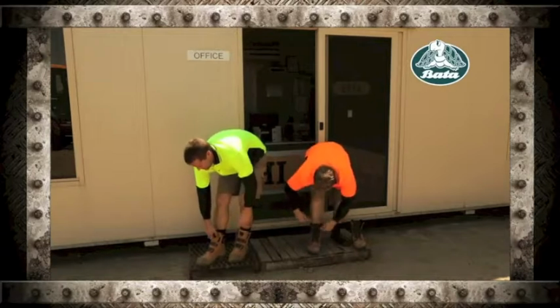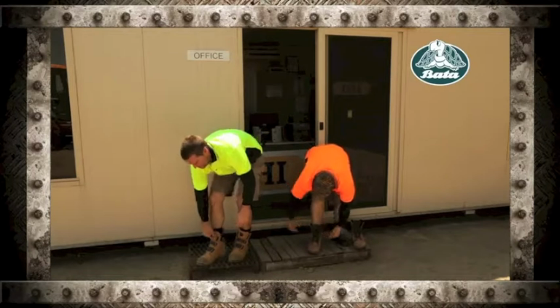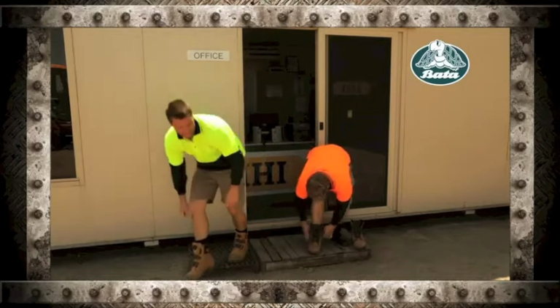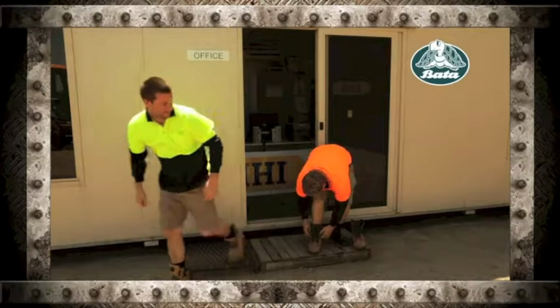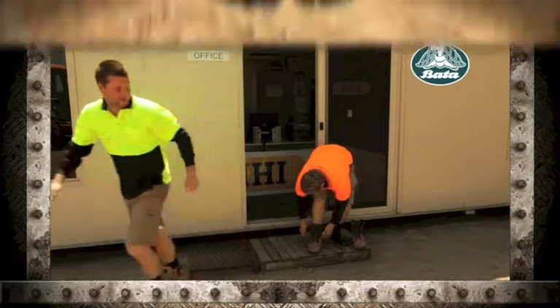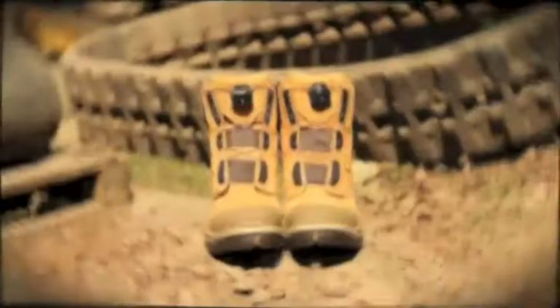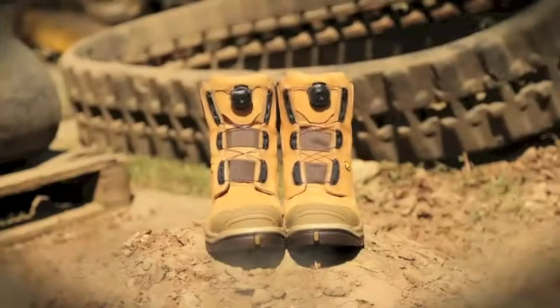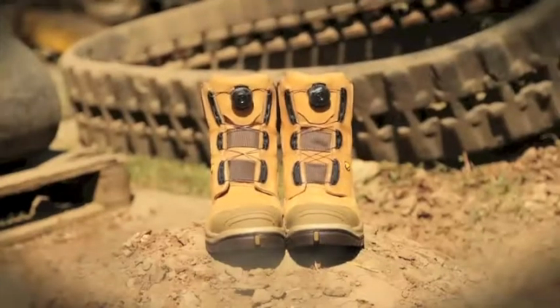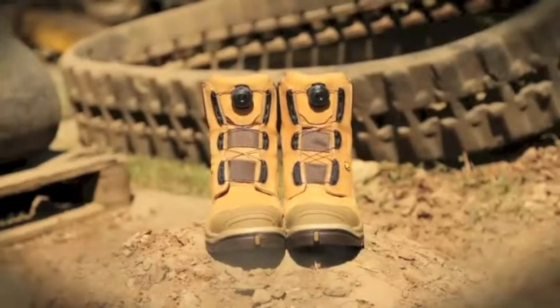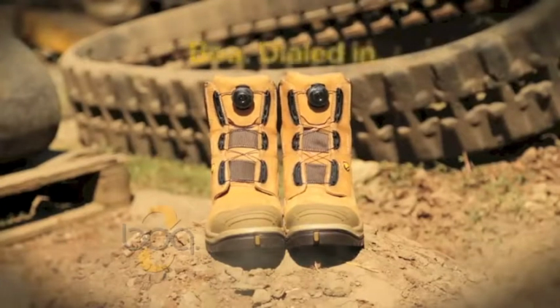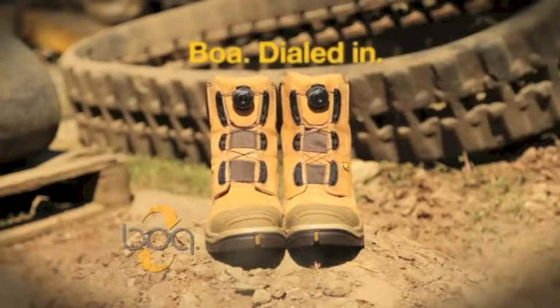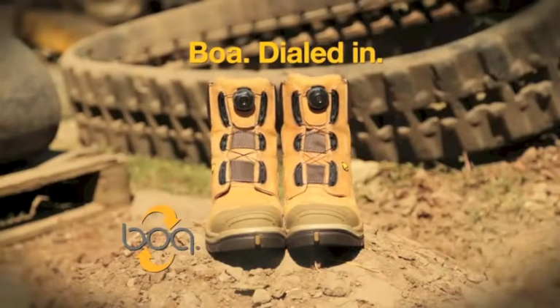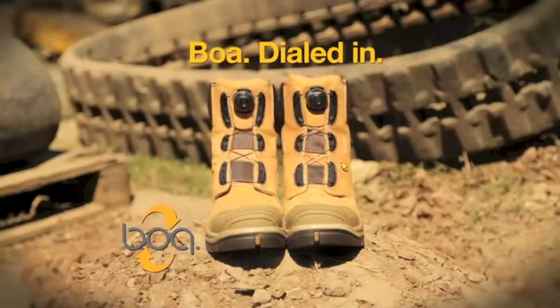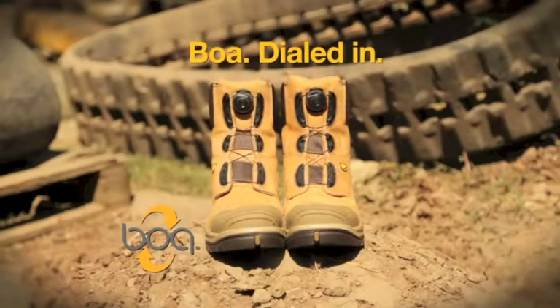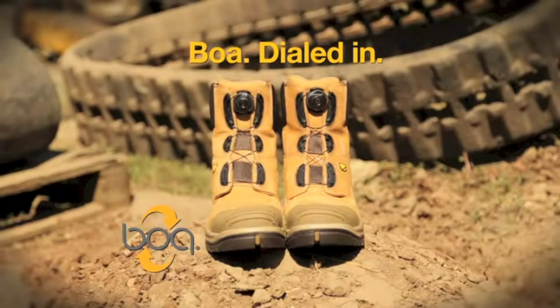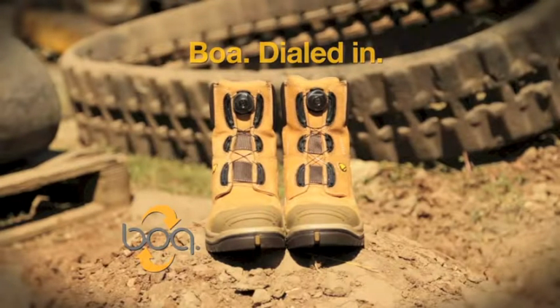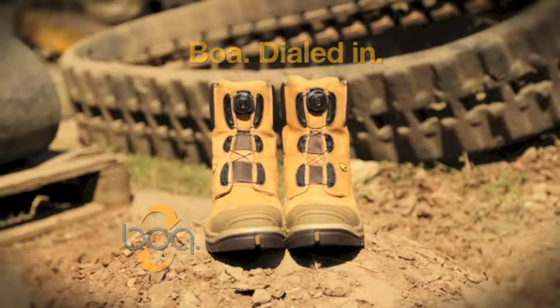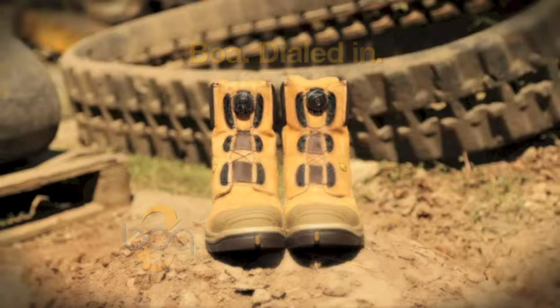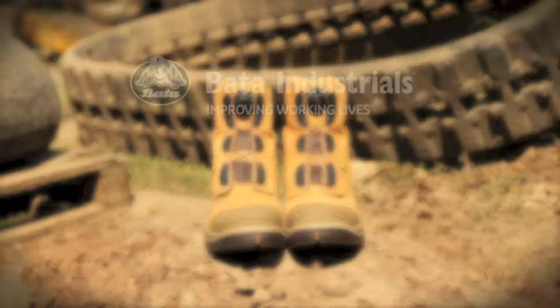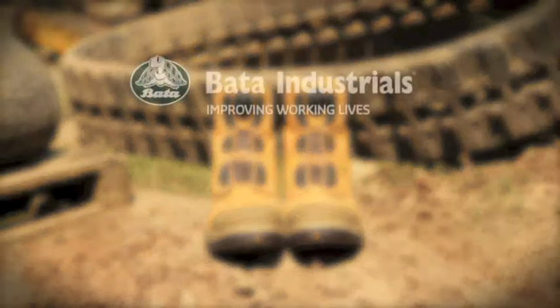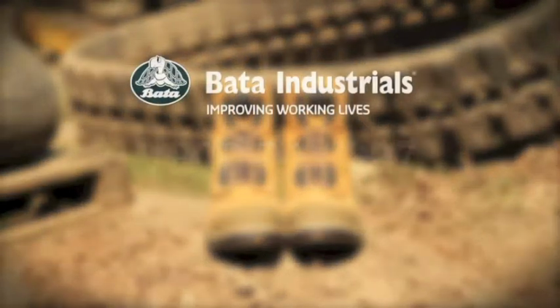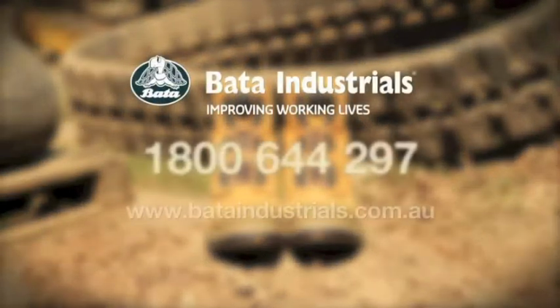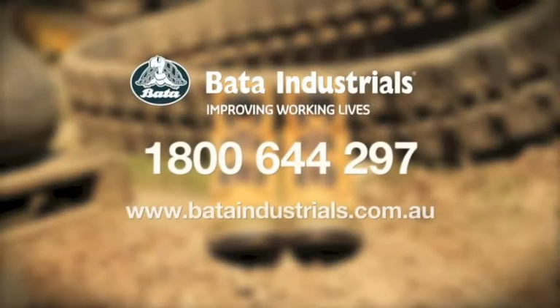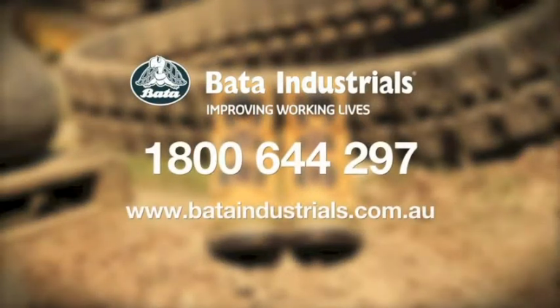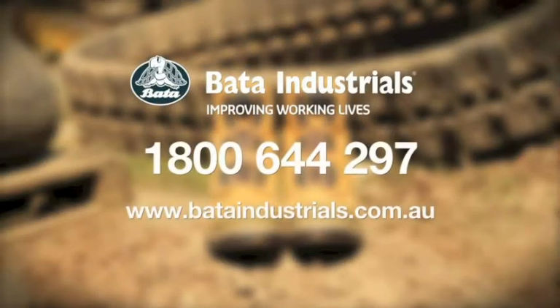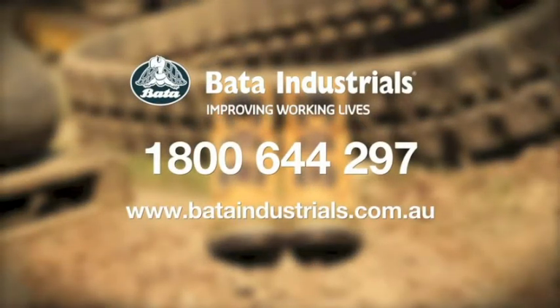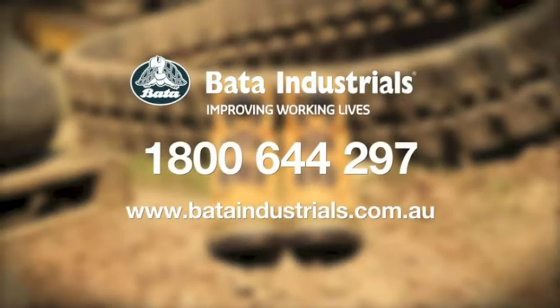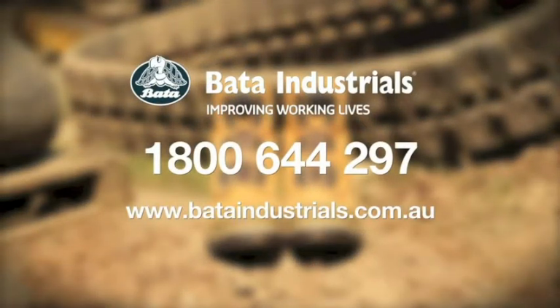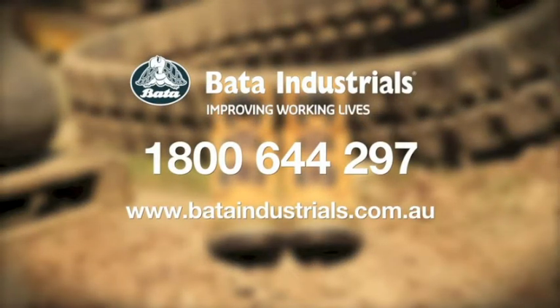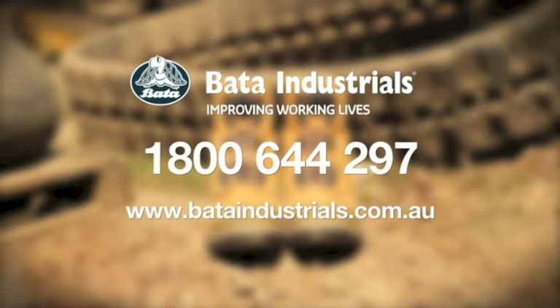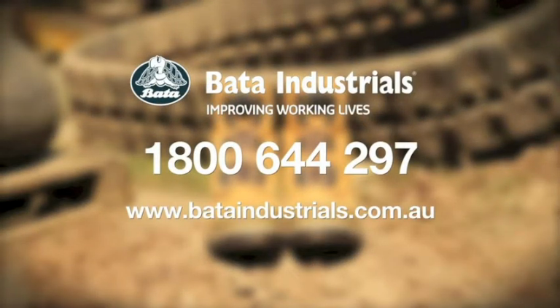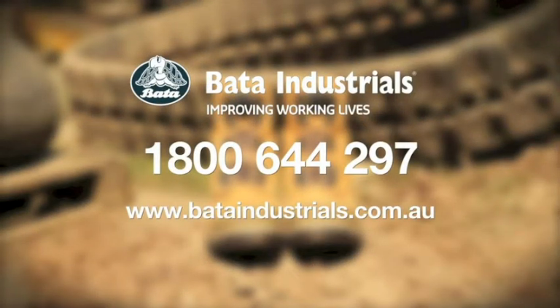With the right gear, everything just clicks. Heroes with BOA technology from Barter Industrials, available from leading workwear stockists.